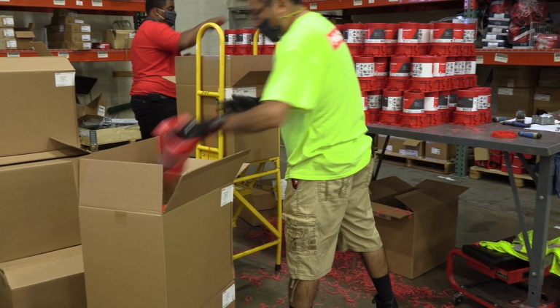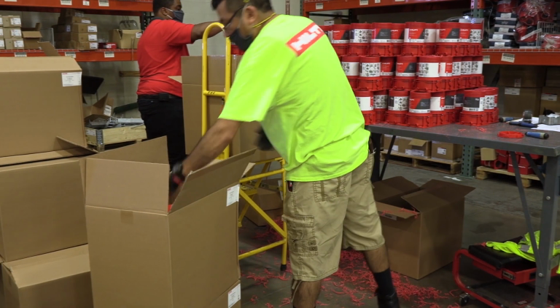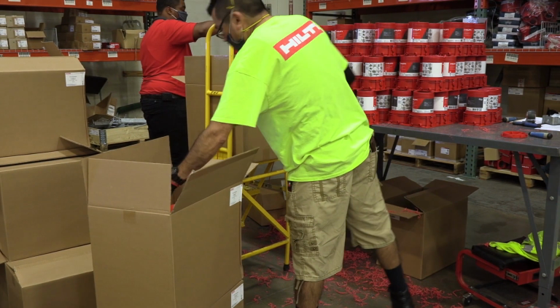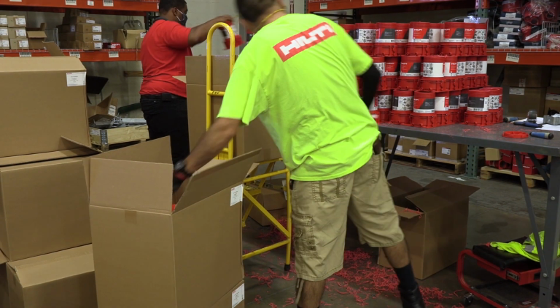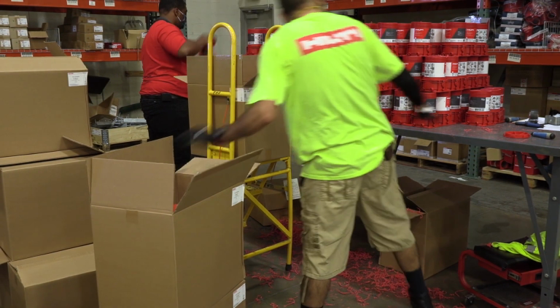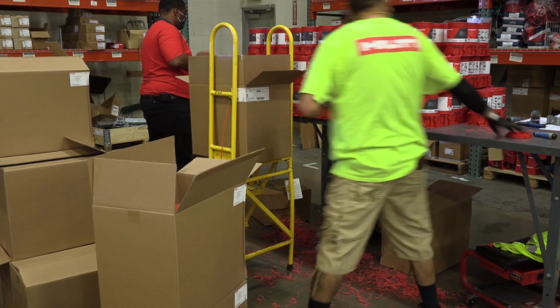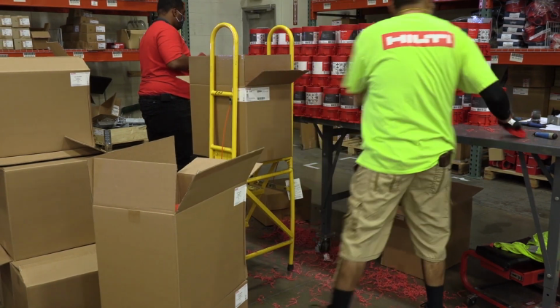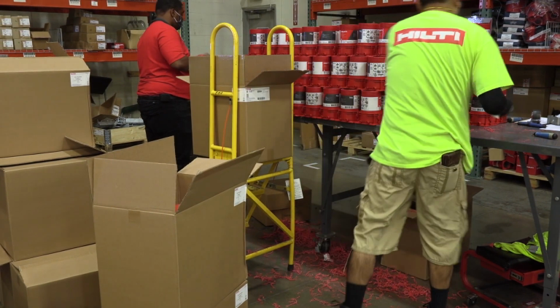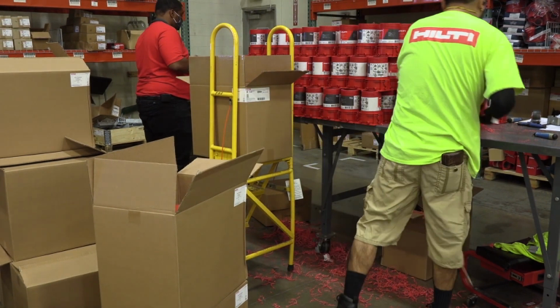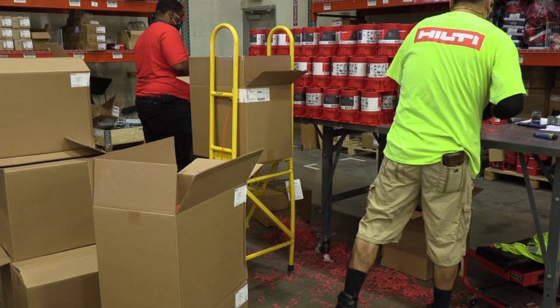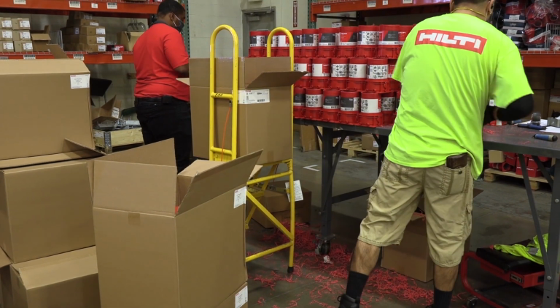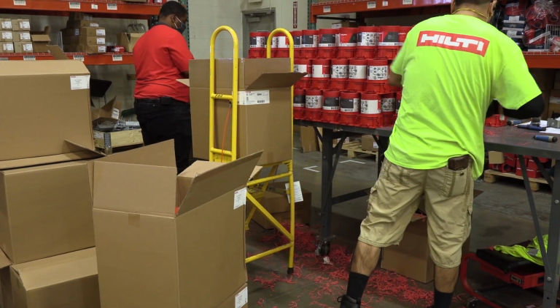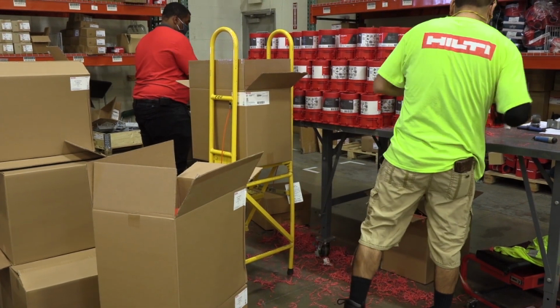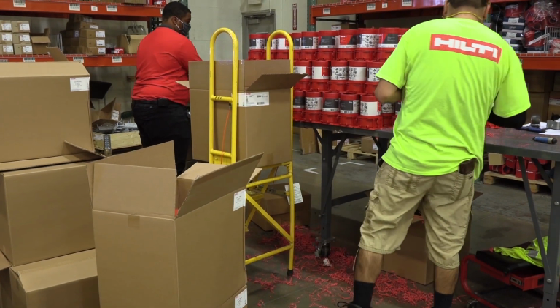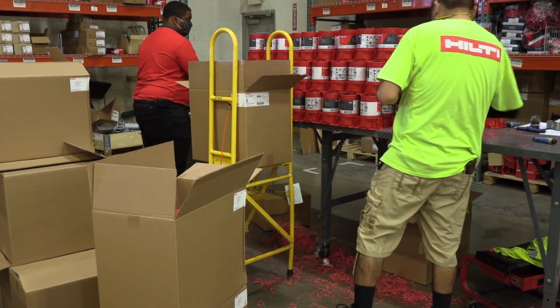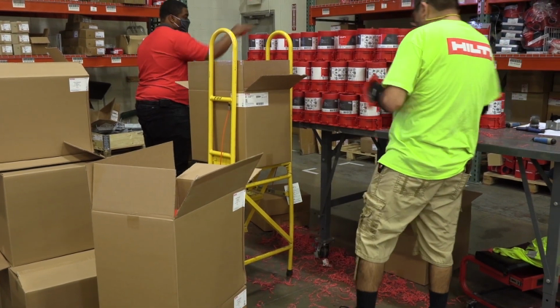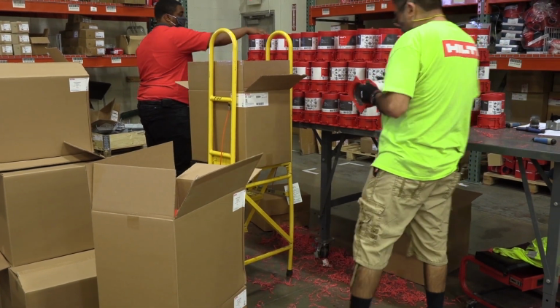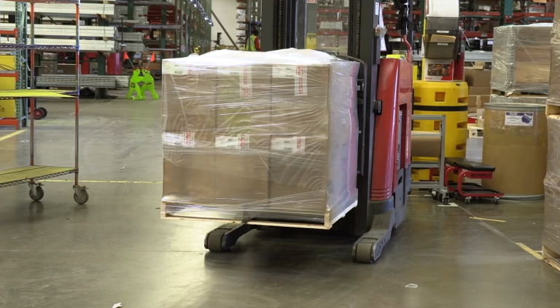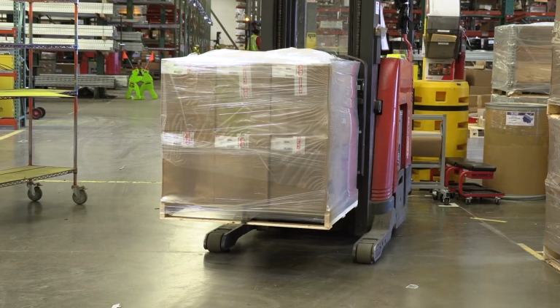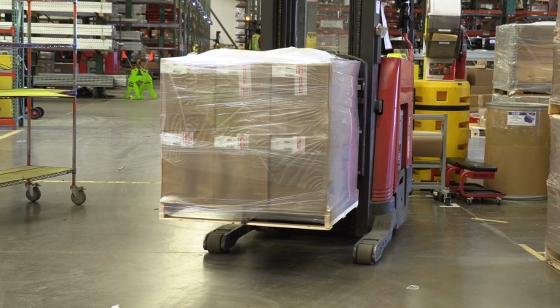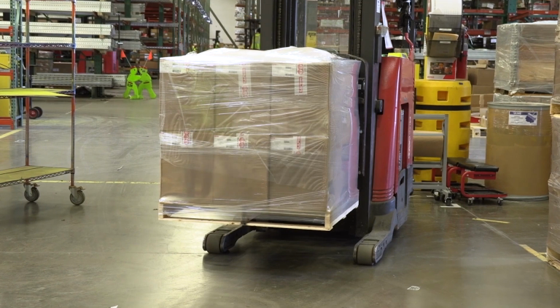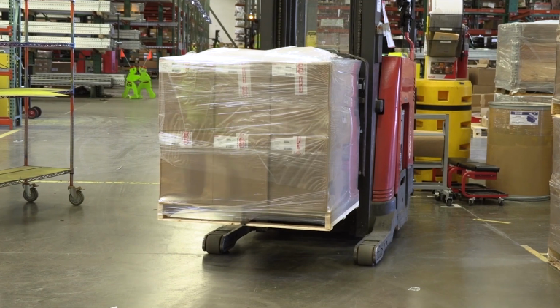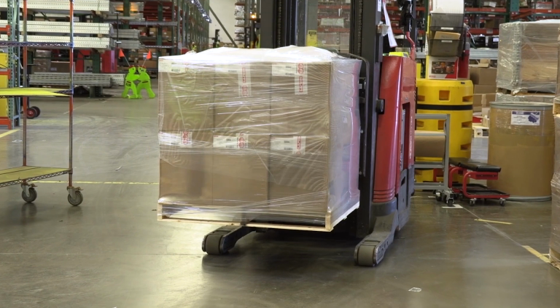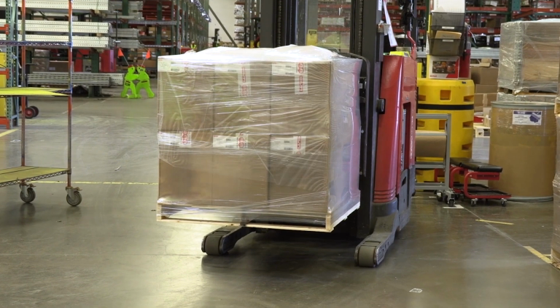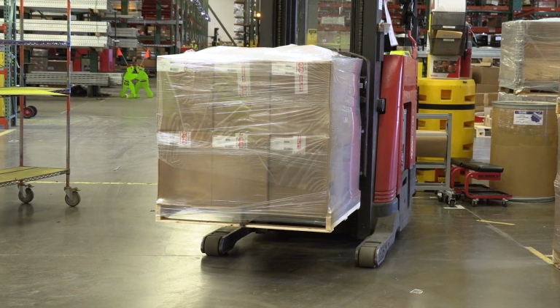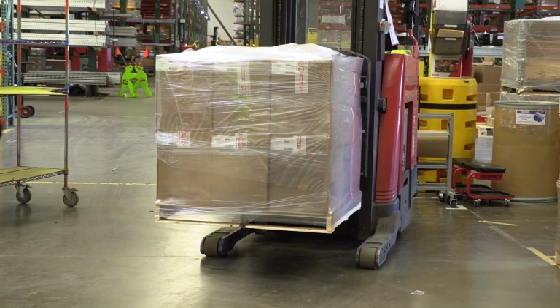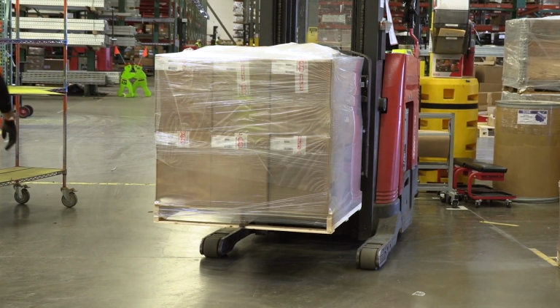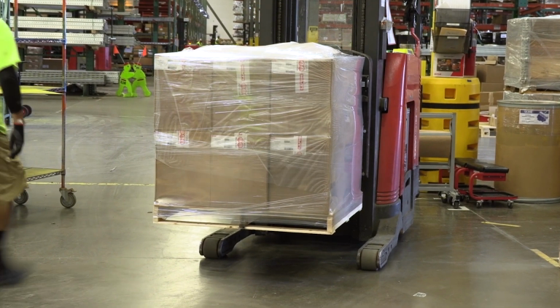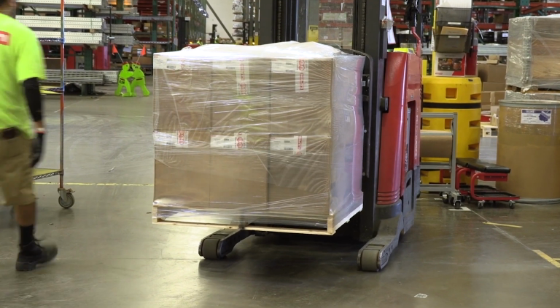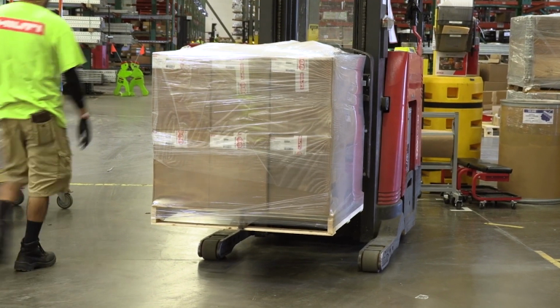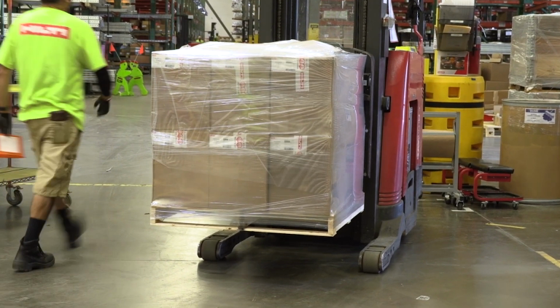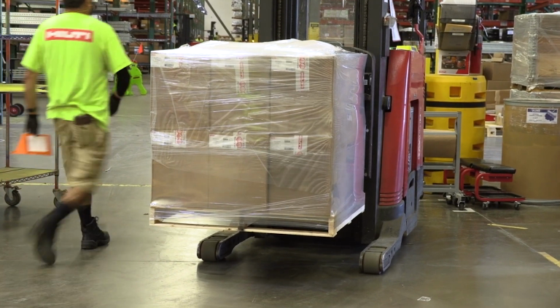In addition to Prefabrication, Hilti can kit products by floor and area and can schedule deliveries according to the project timeline.